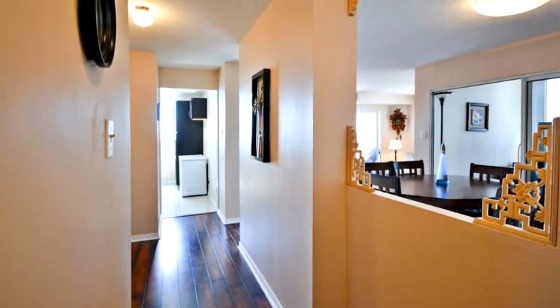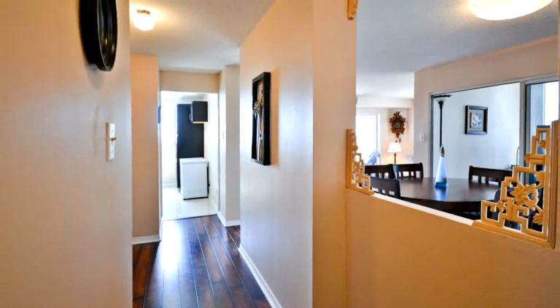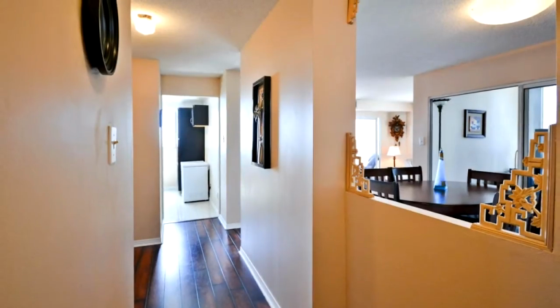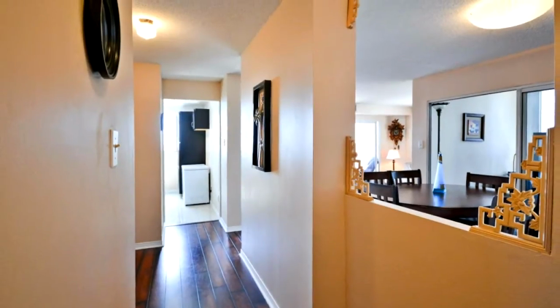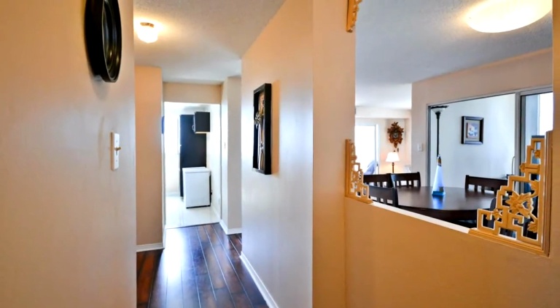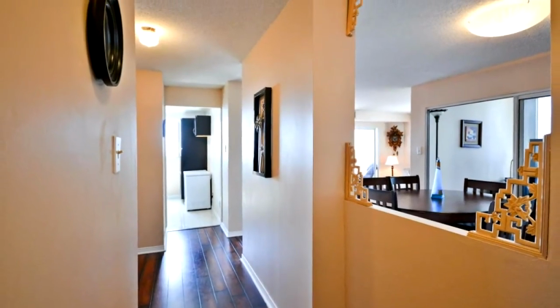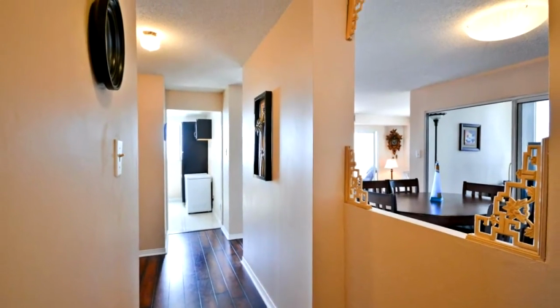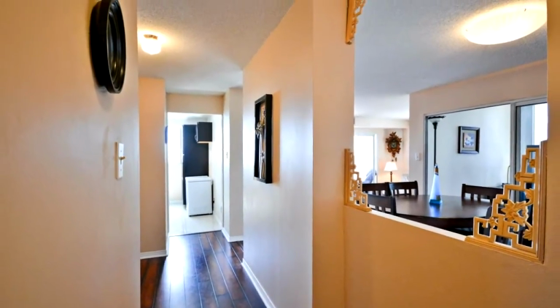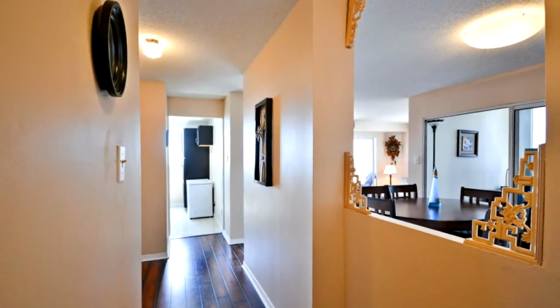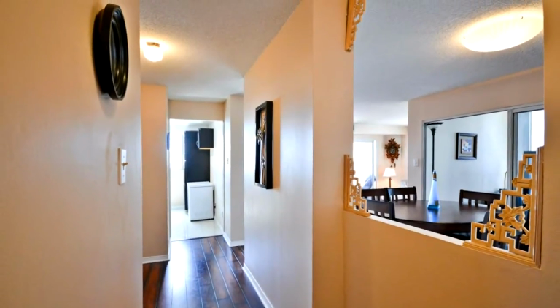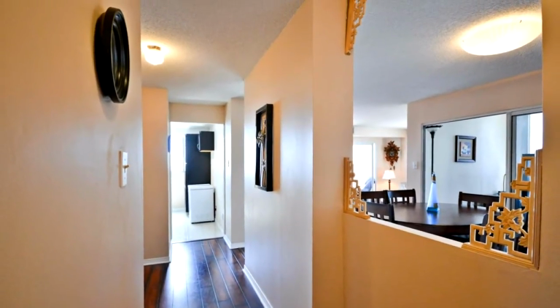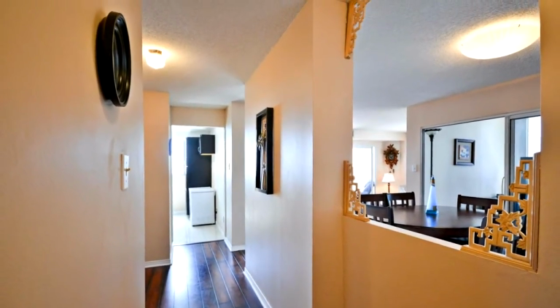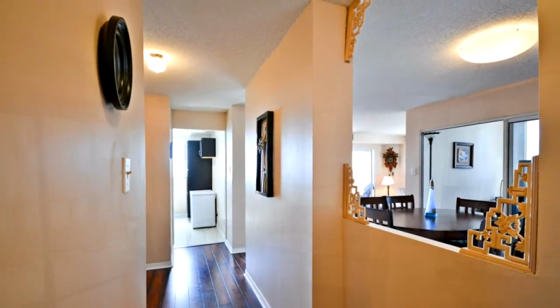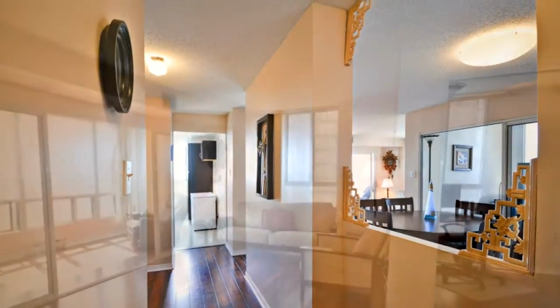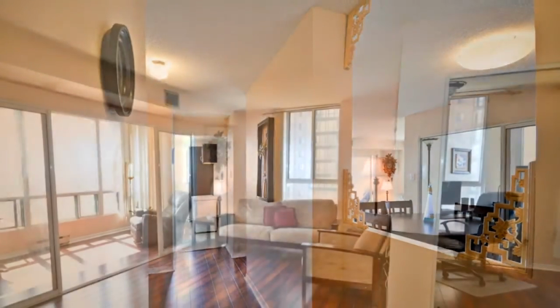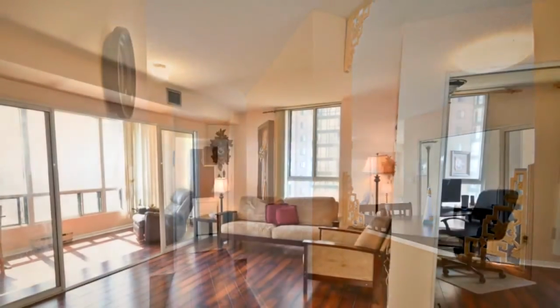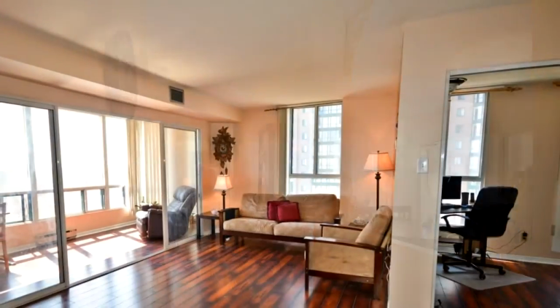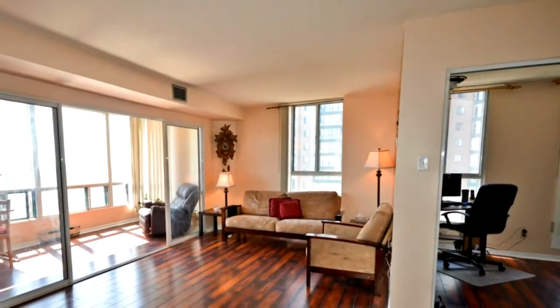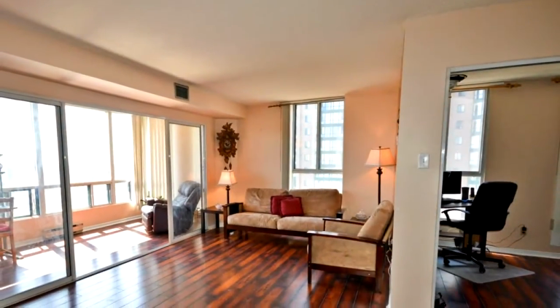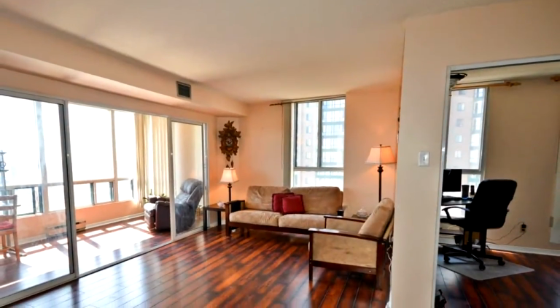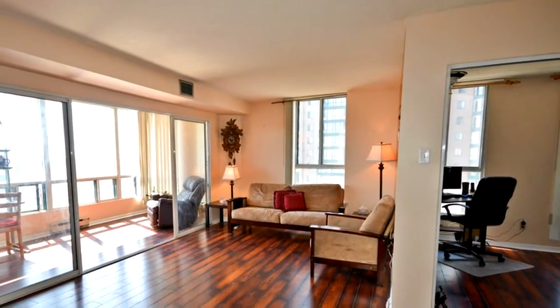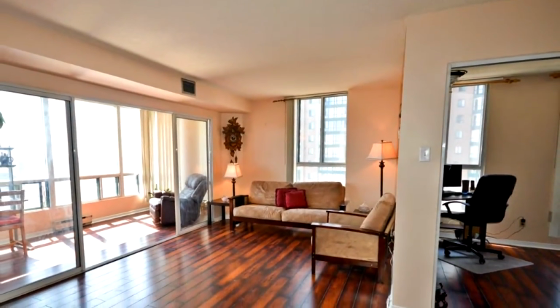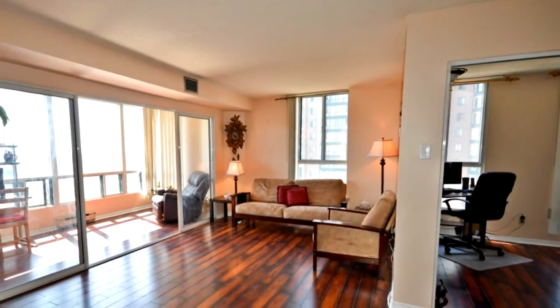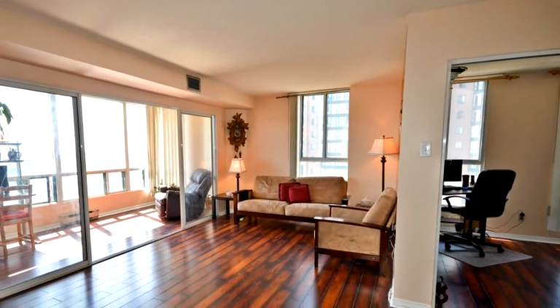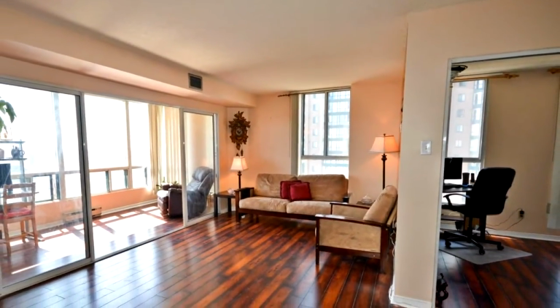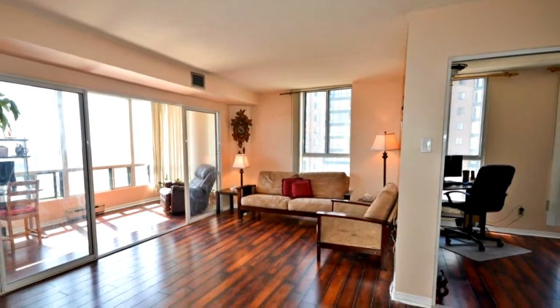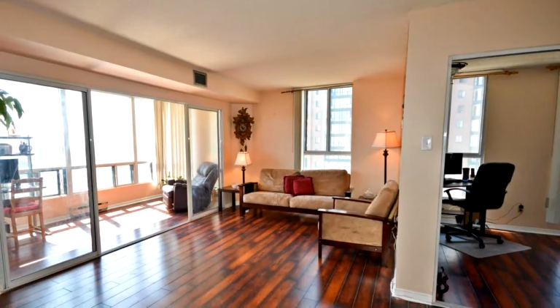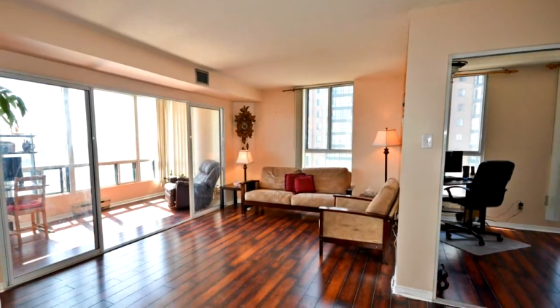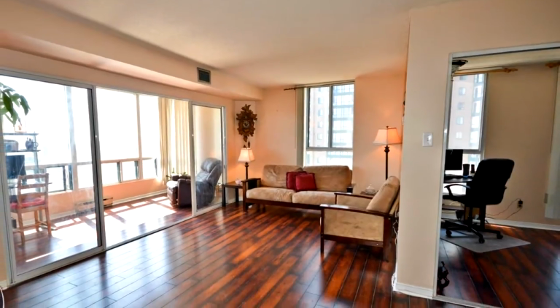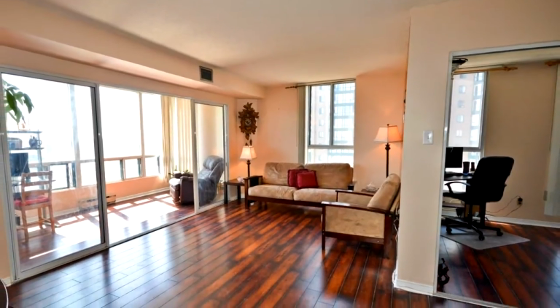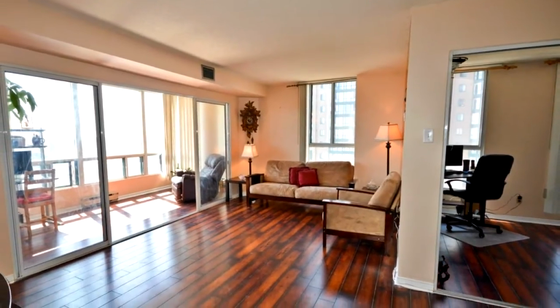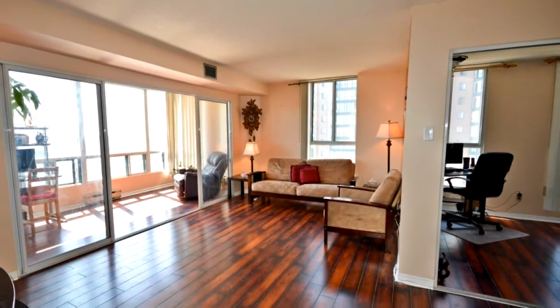Engineered laminate all throughout, newer stainless steel appliances, recently upgraded kitchen and washroom with quartz countertops.